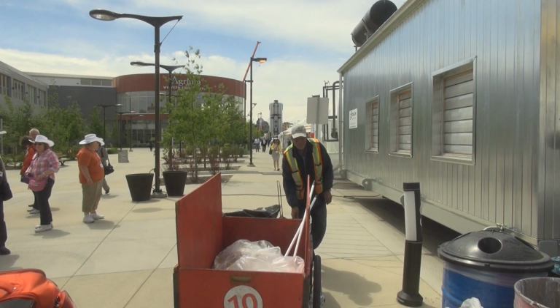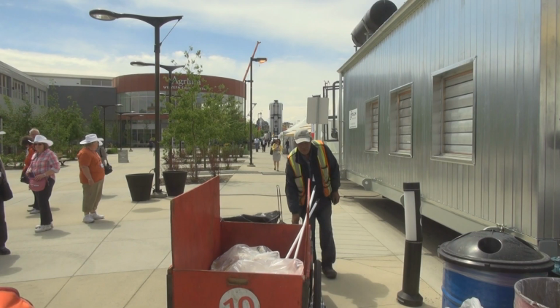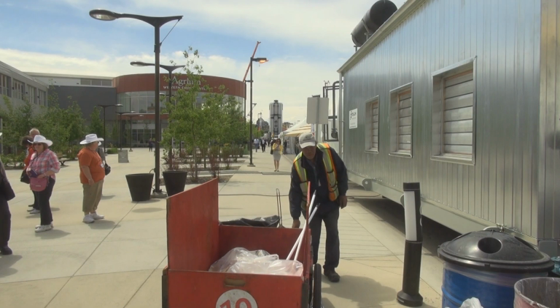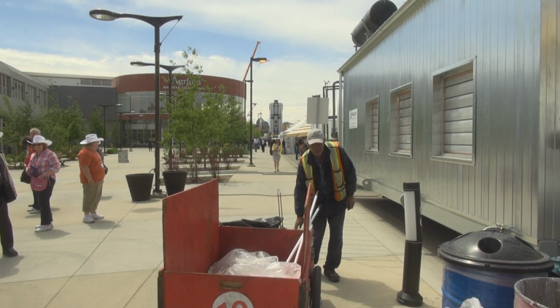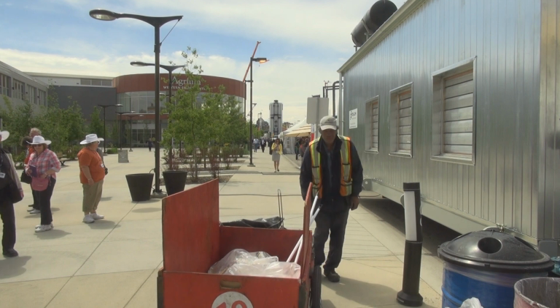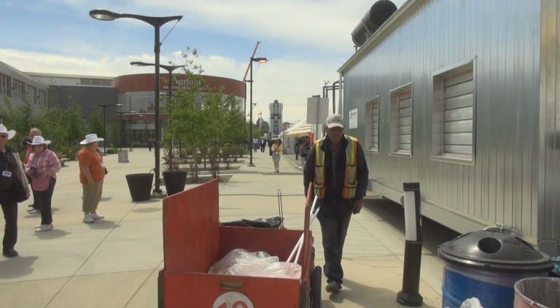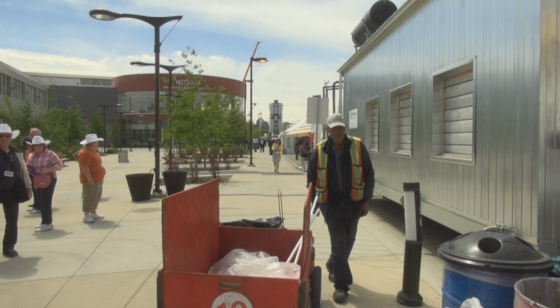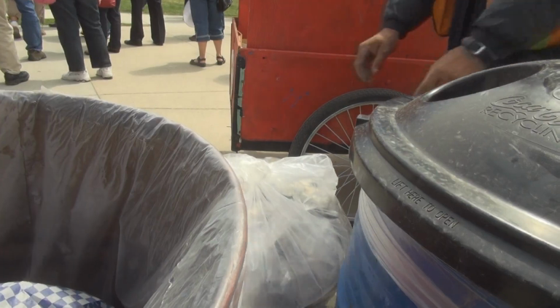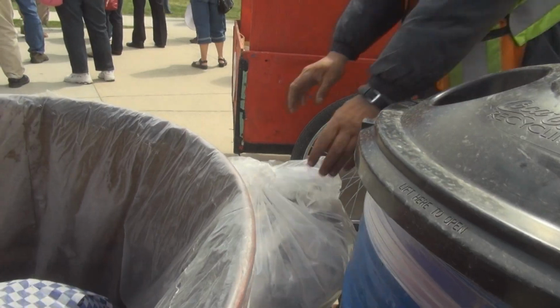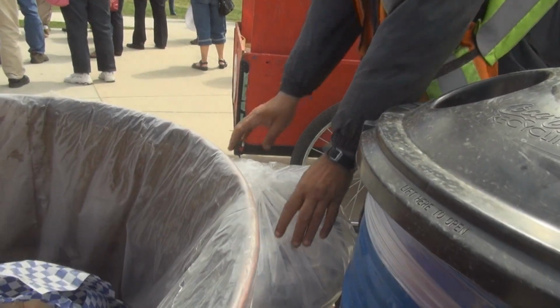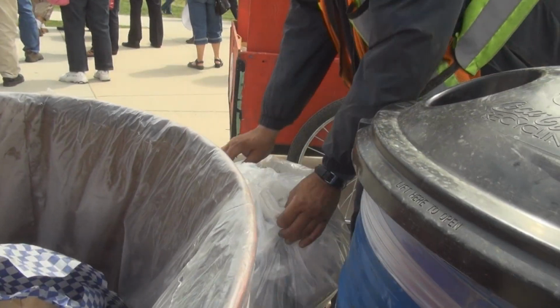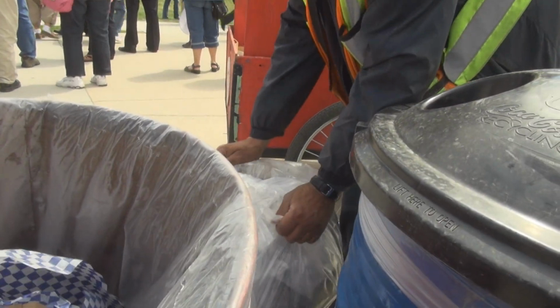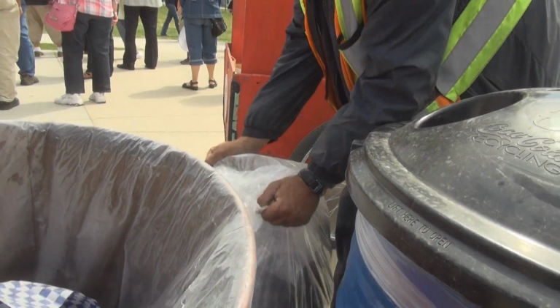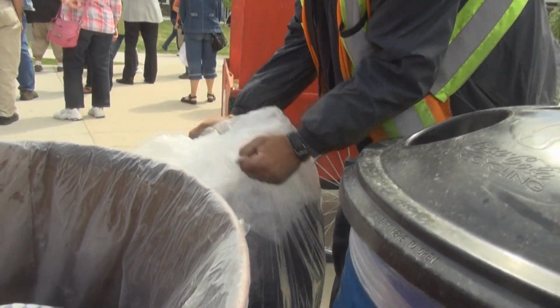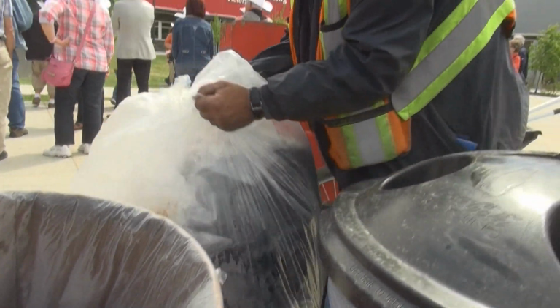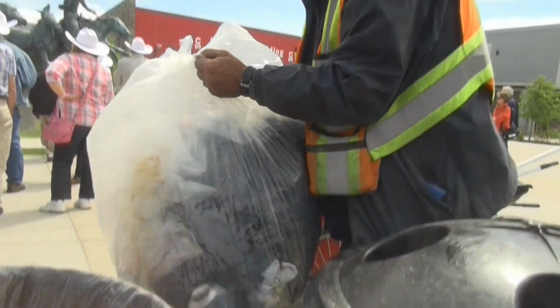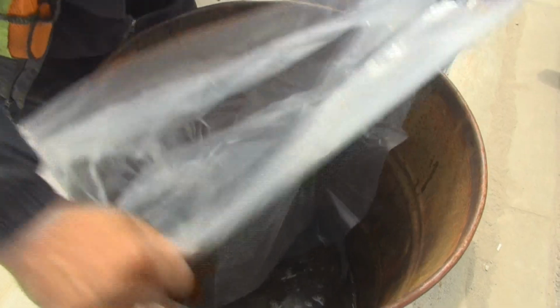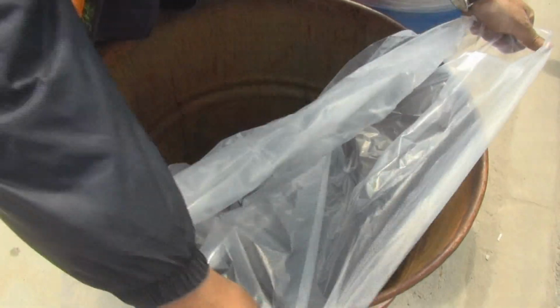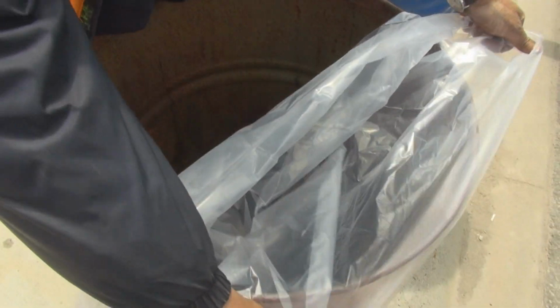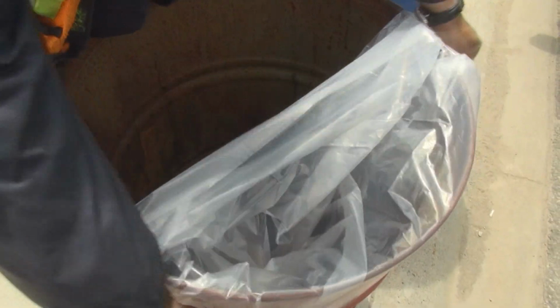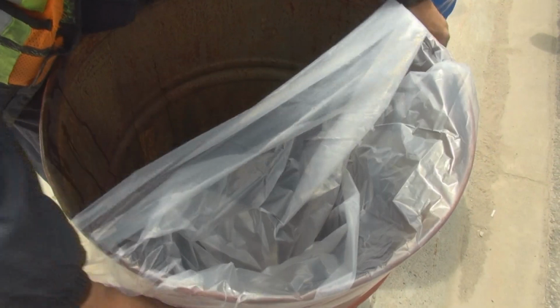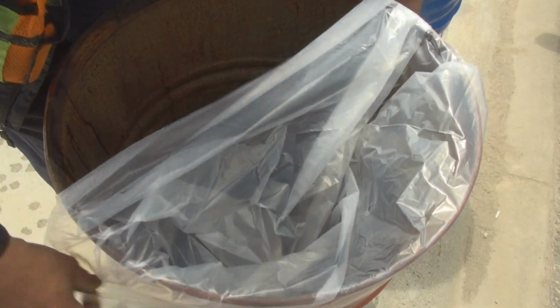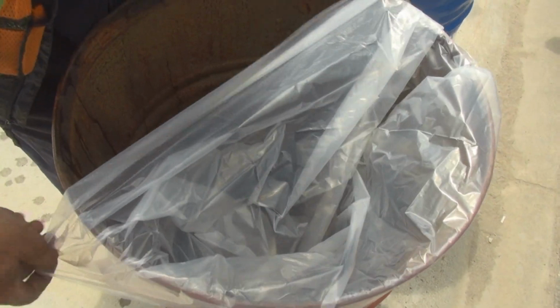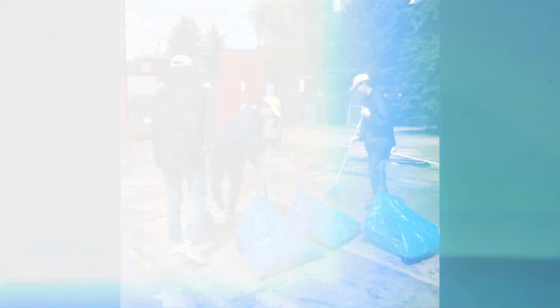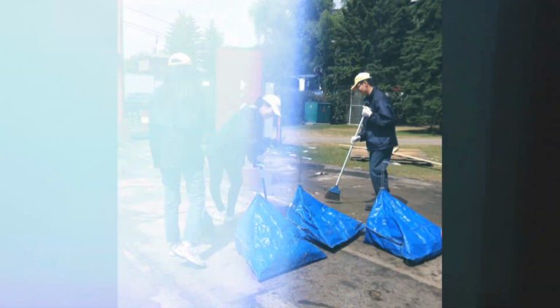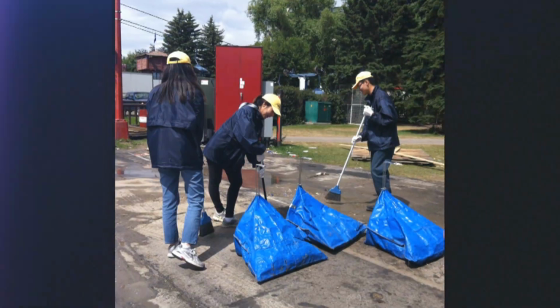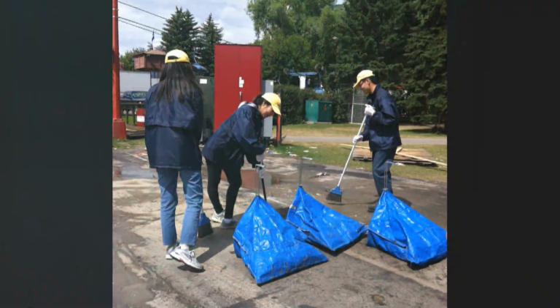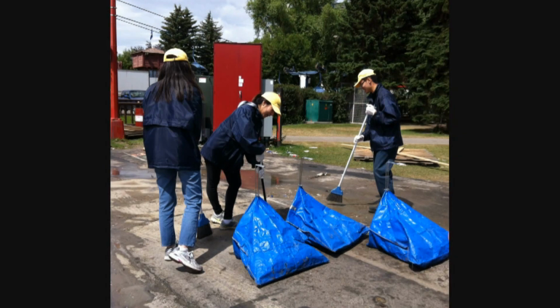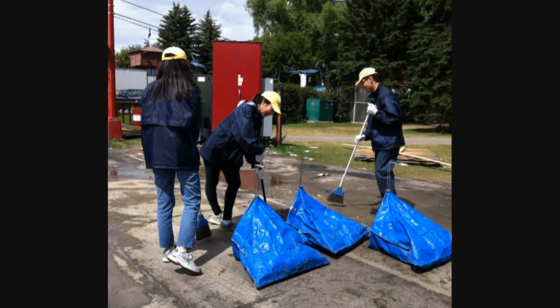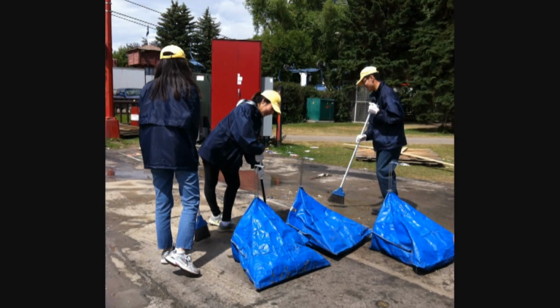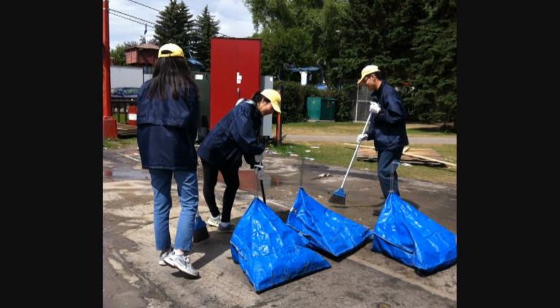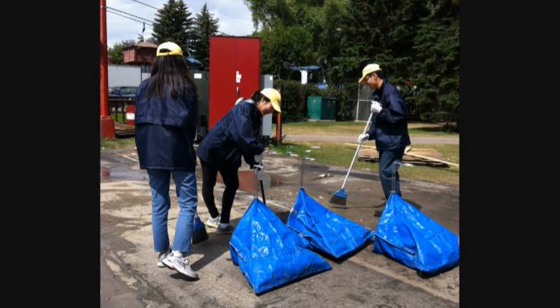Keep Stampede Park clean by using the waste stations for your garbage. Members of the Boys and Girls Club of Calgary will help you dispose of your waste.